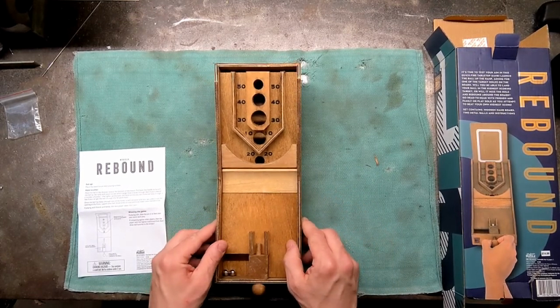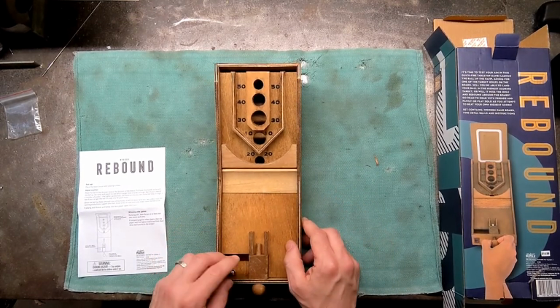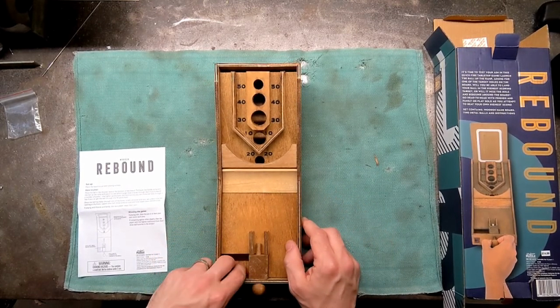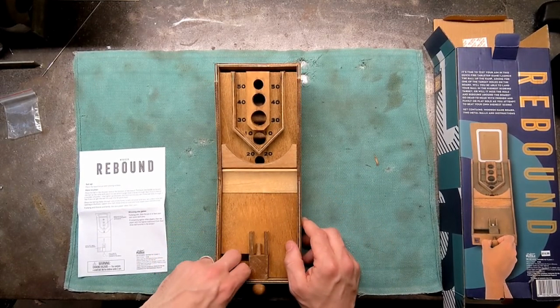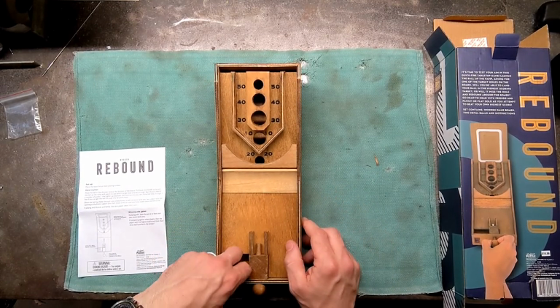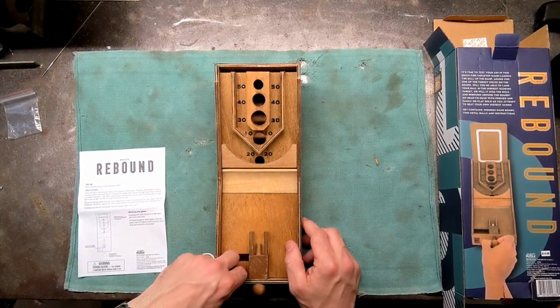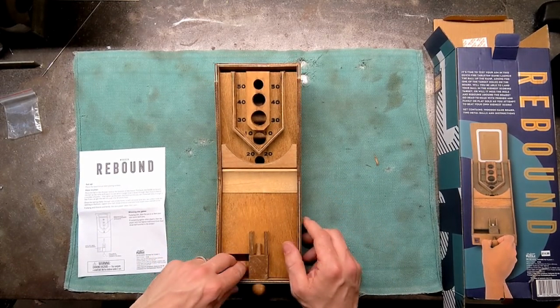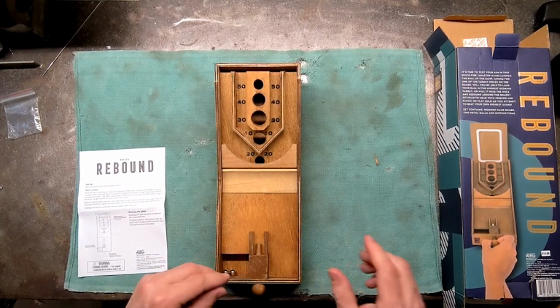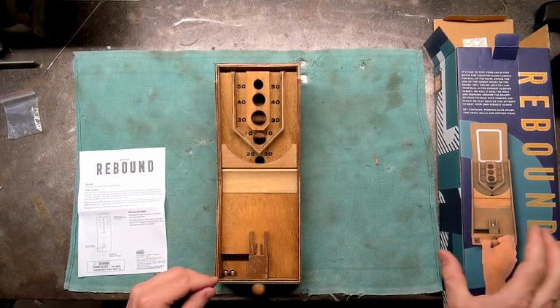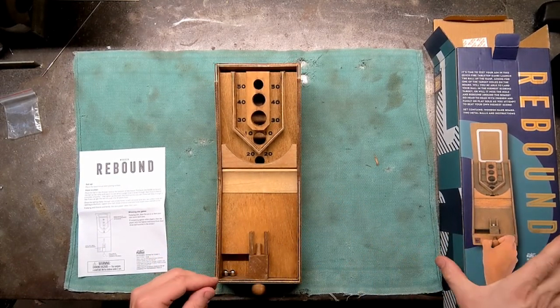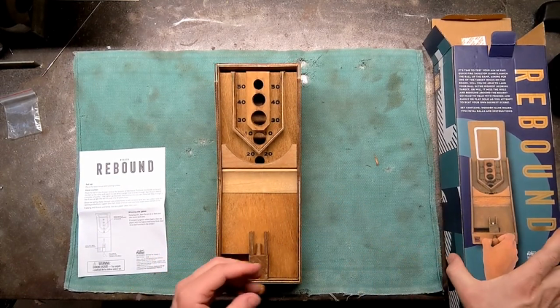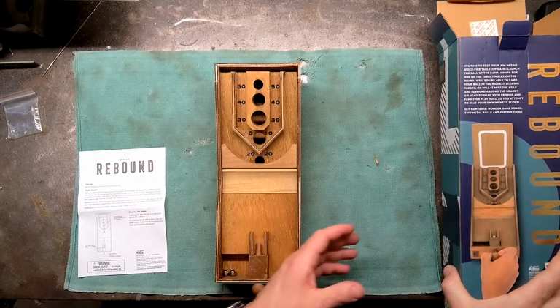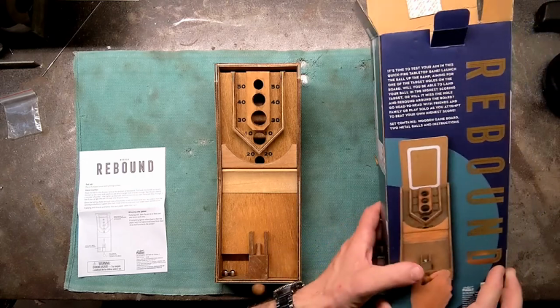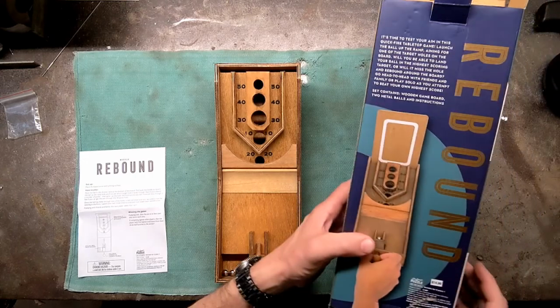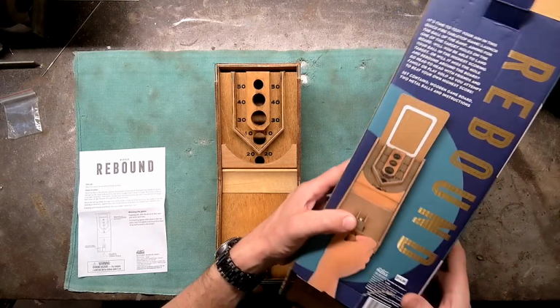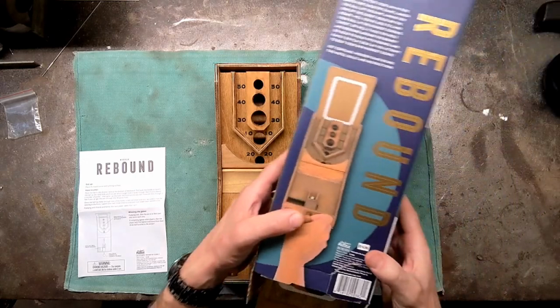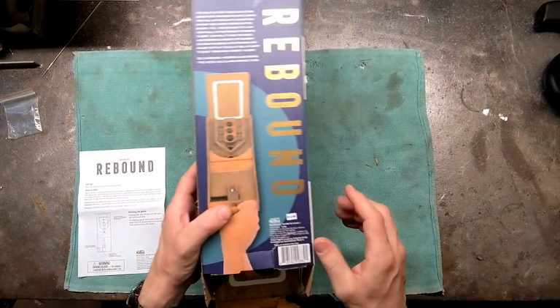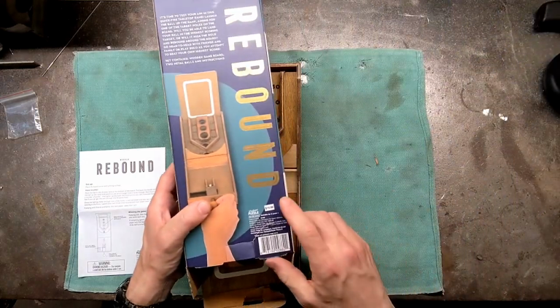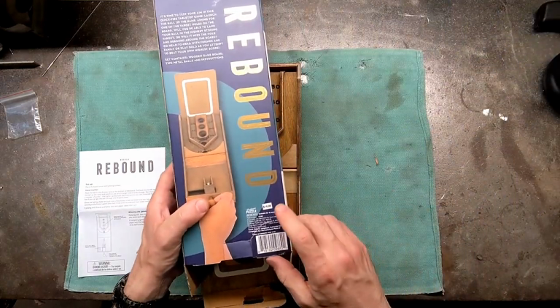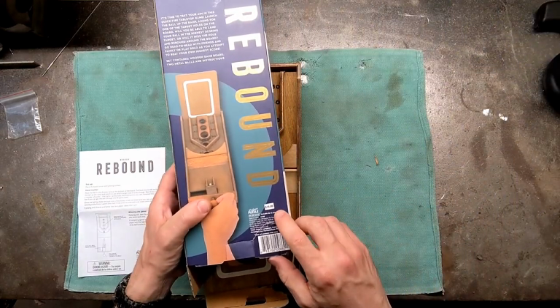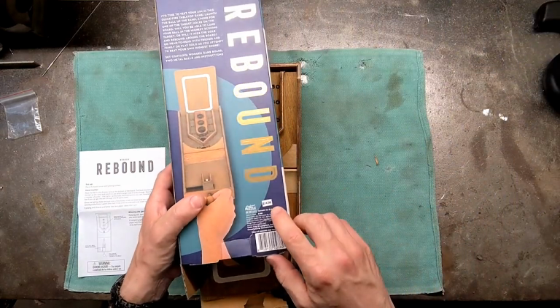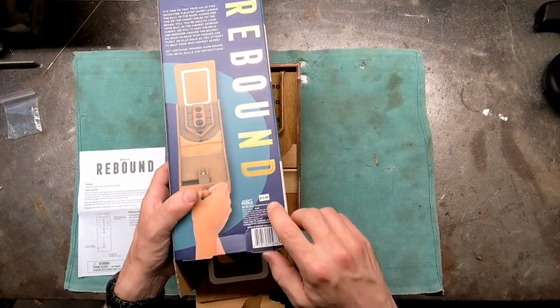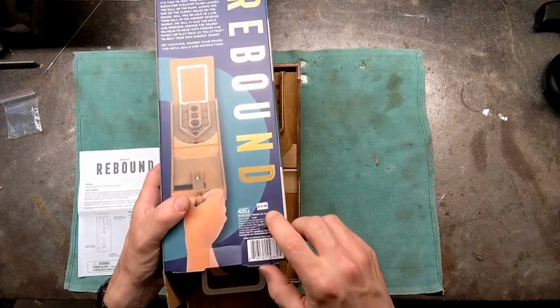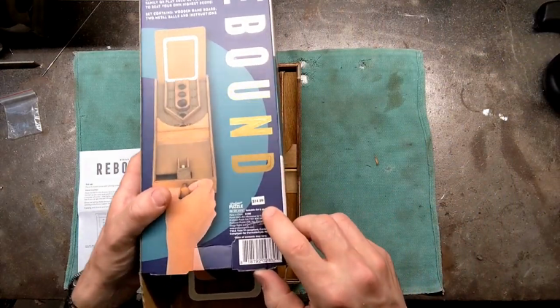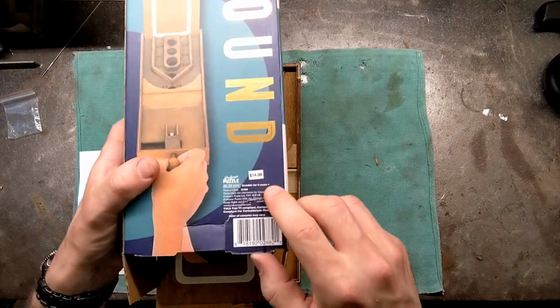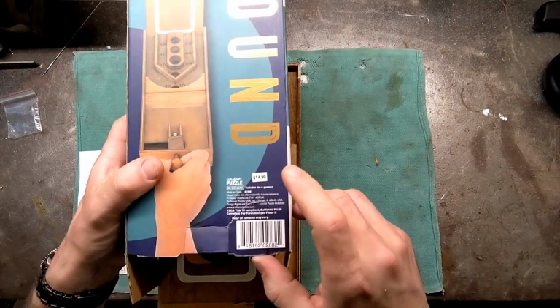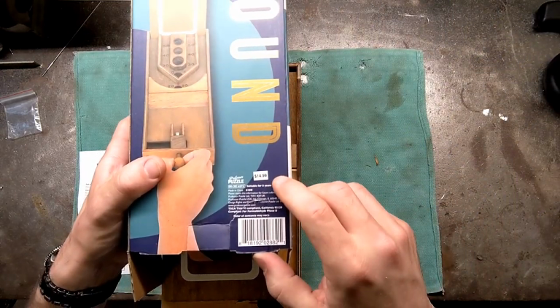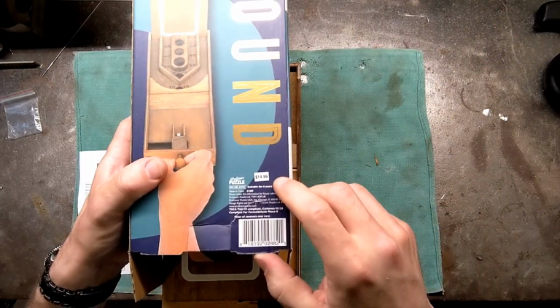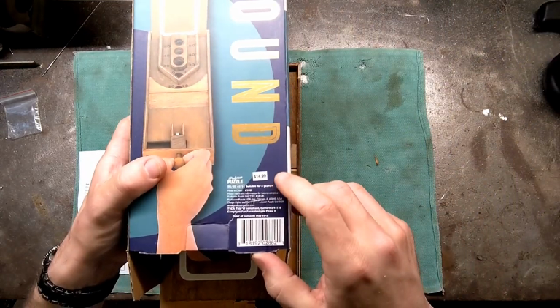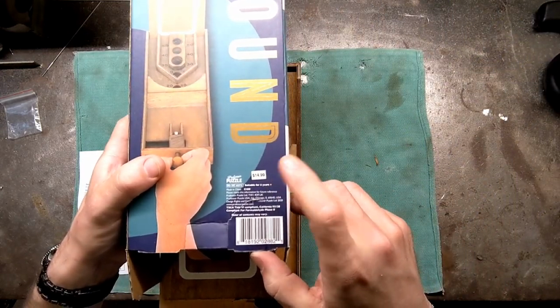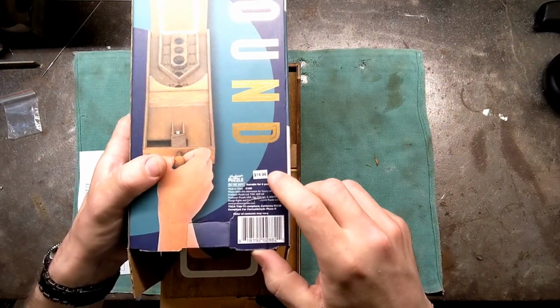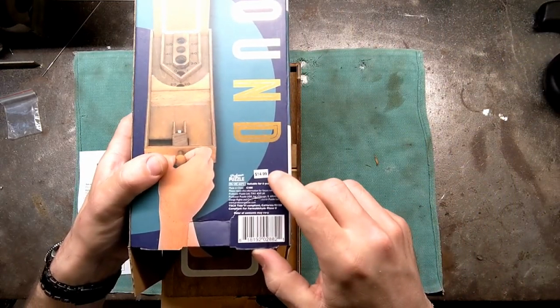All in all, that was a dollar well spent. I noticed on the bottom here it actually says the original price would have been $15.